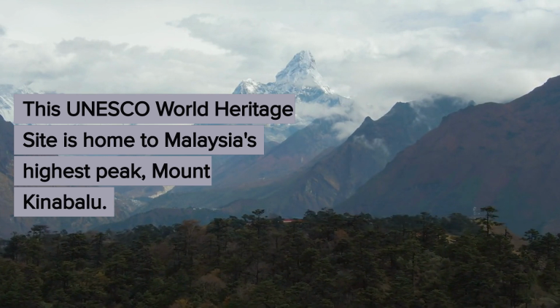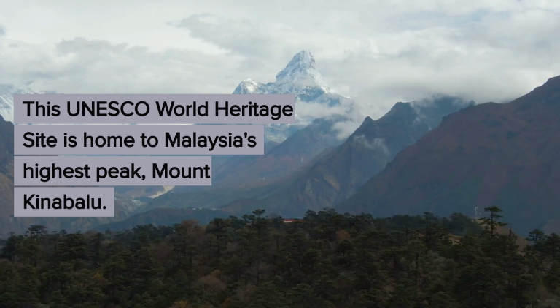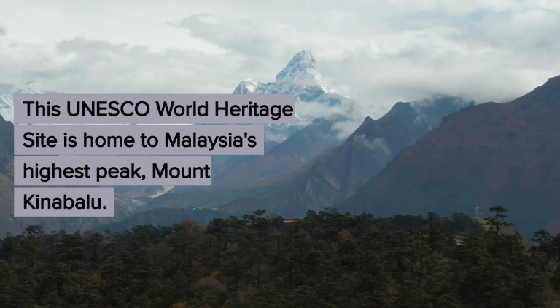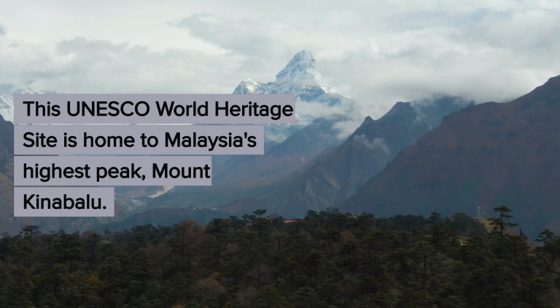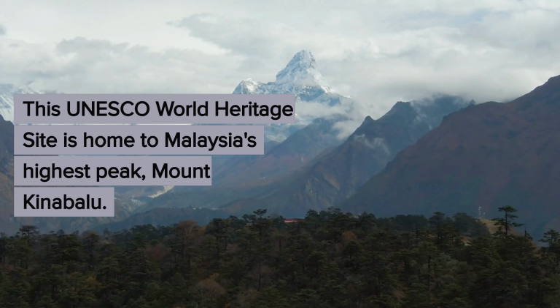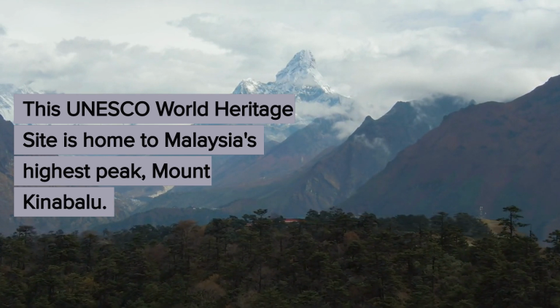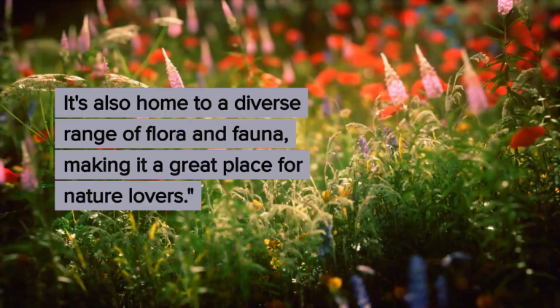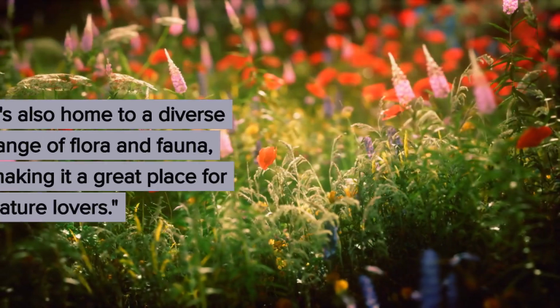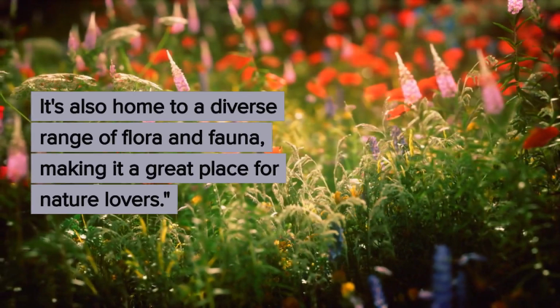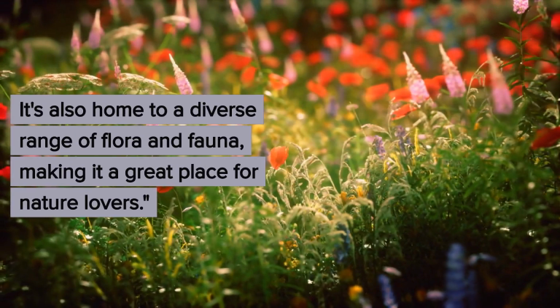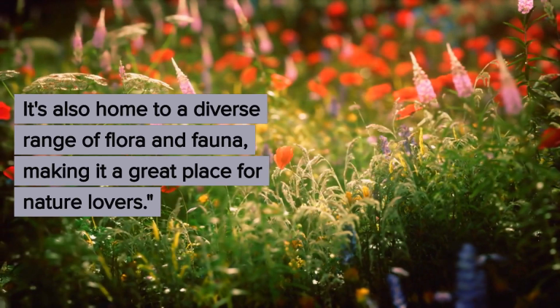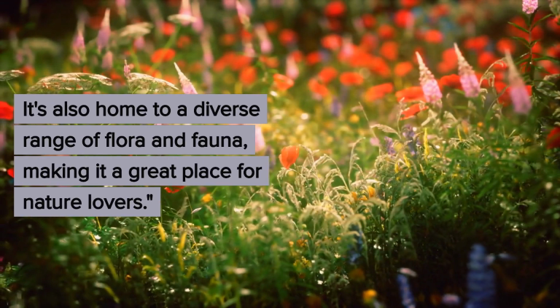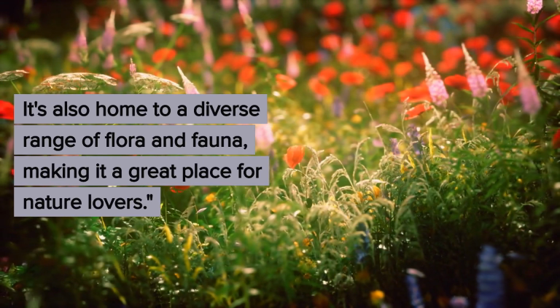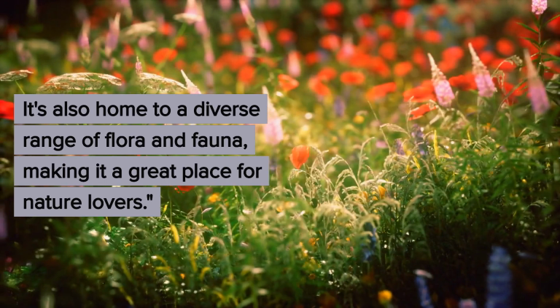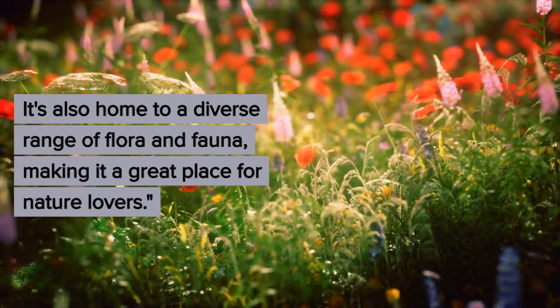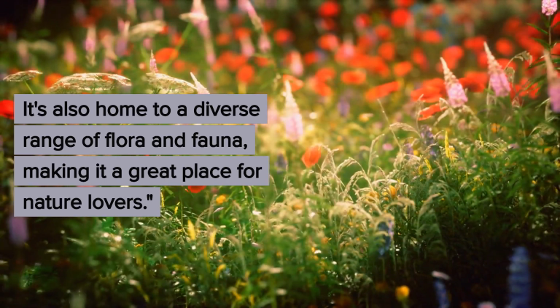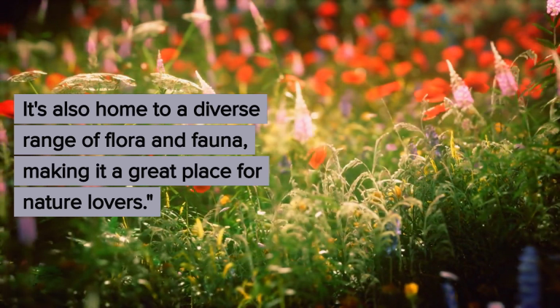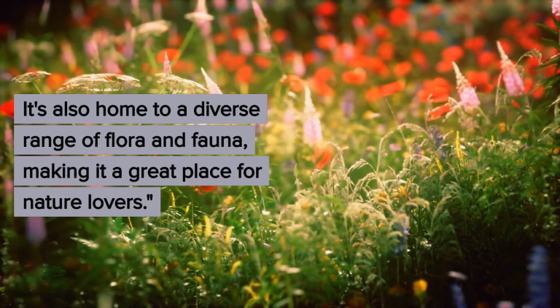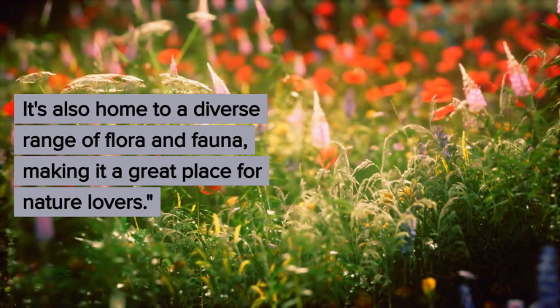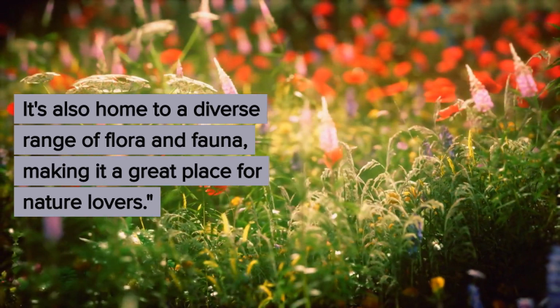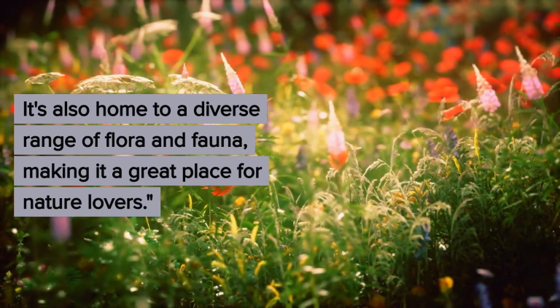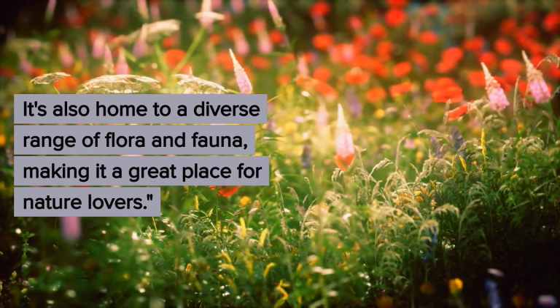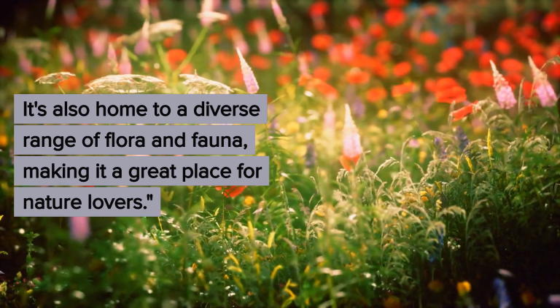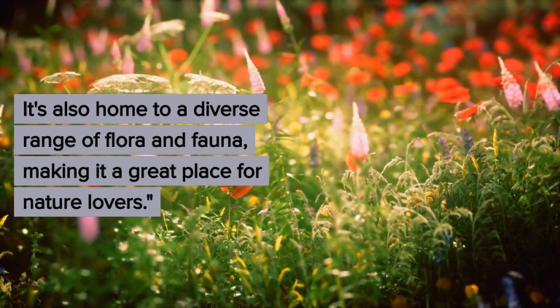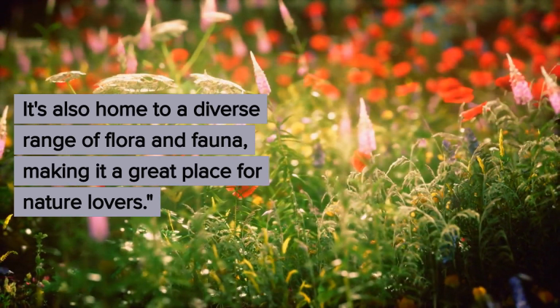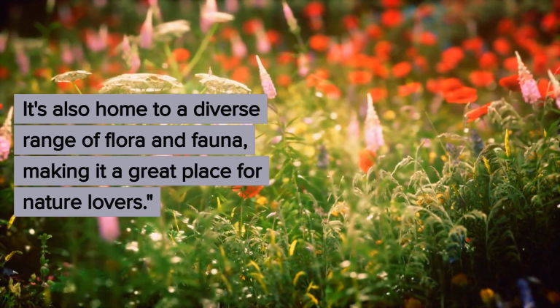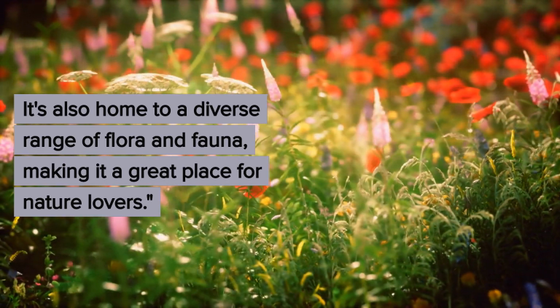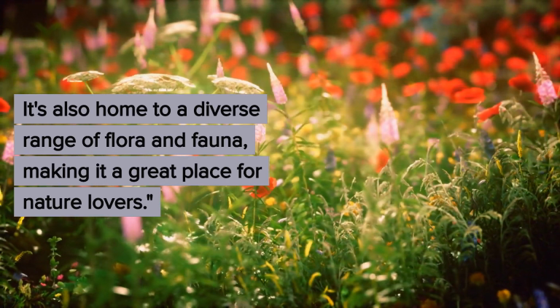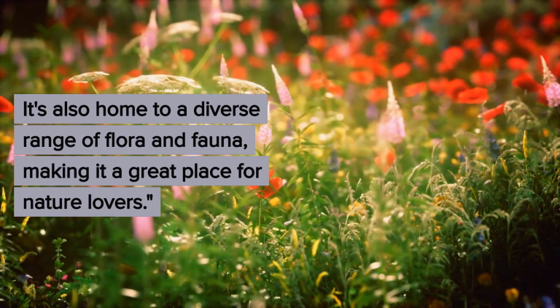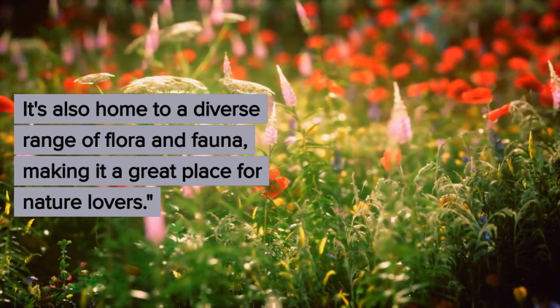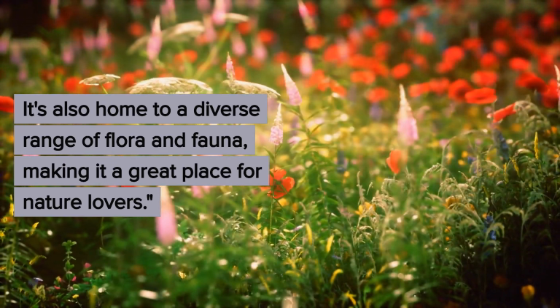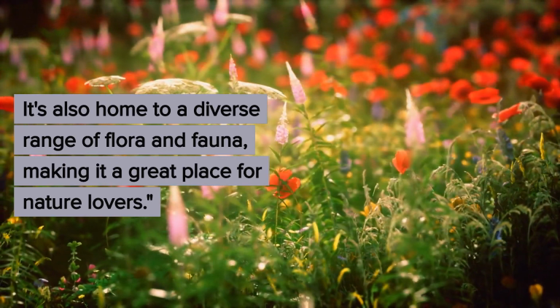Next up, we have the Kinabalu Park. This UNESCO World Heritage Site is home to Malaysia's highest peak, Mount Kinabalu. It's also home to a diverse range of flora and fauna, making it a great place for nature lovers.